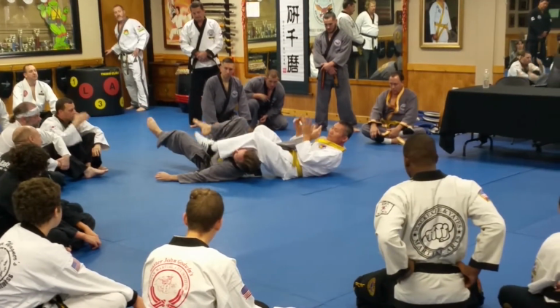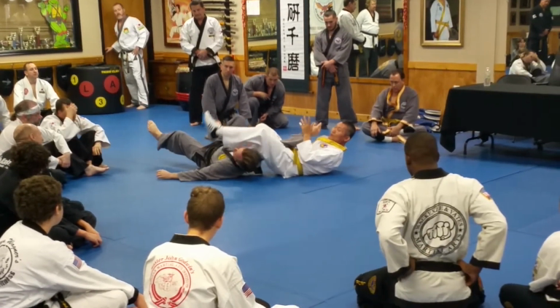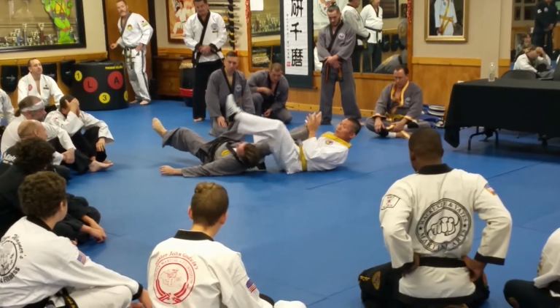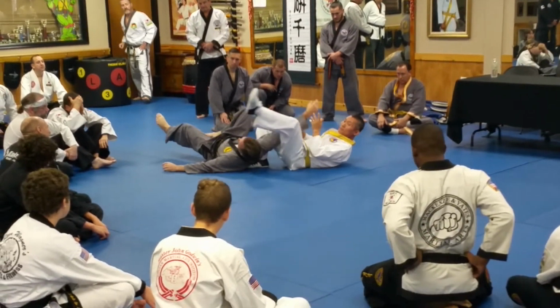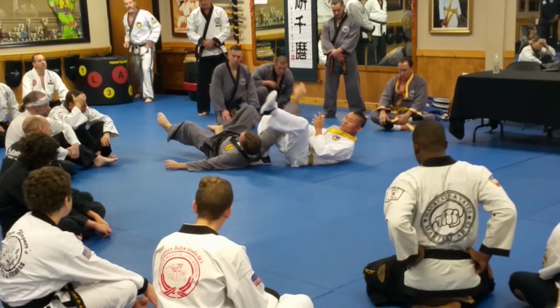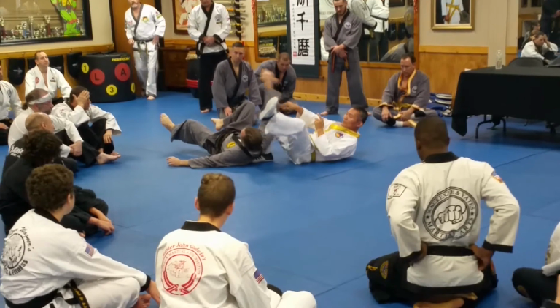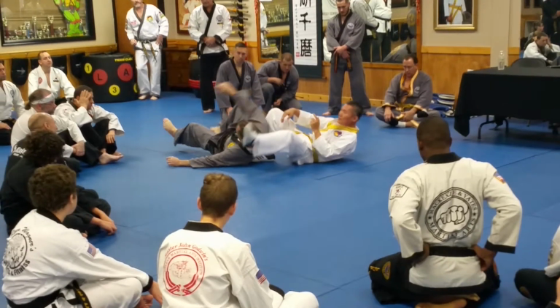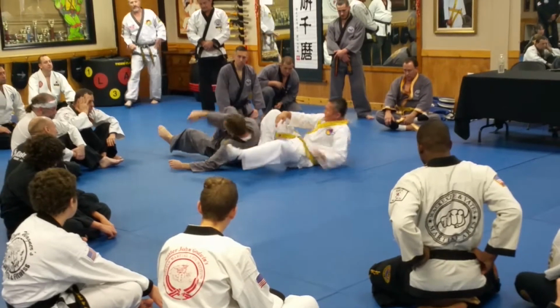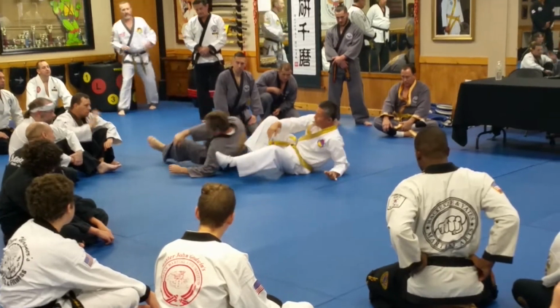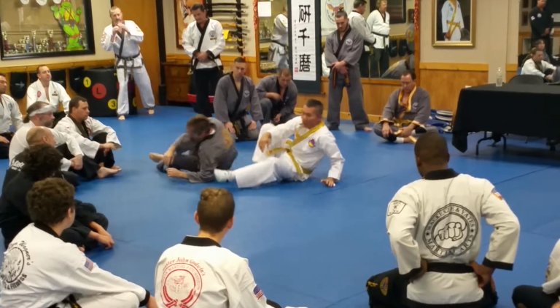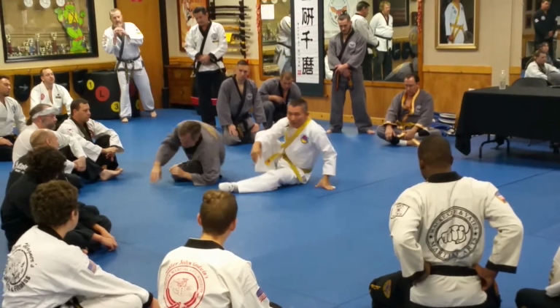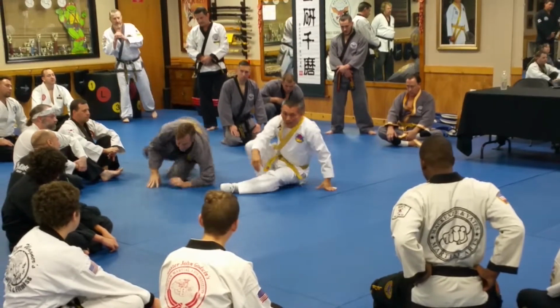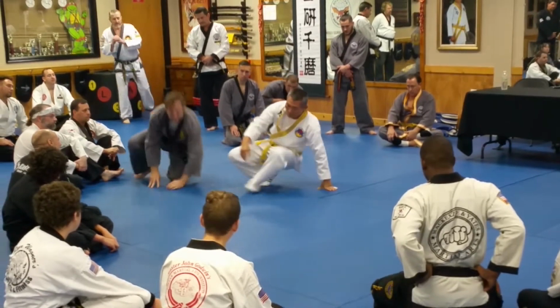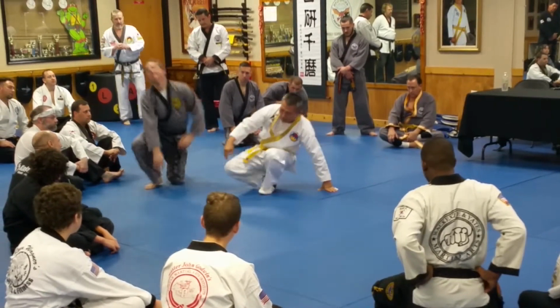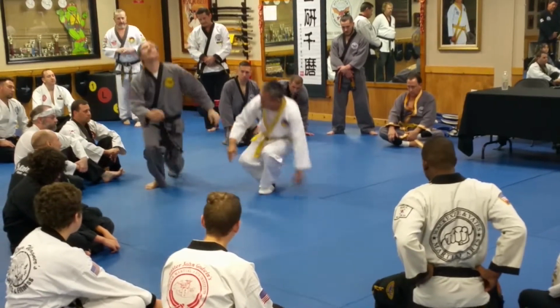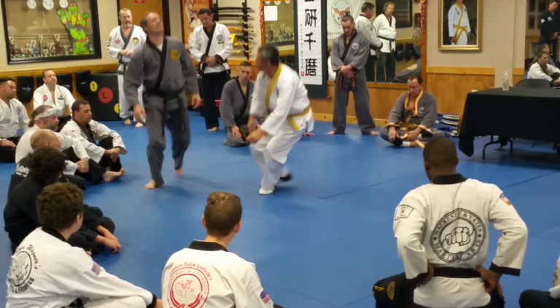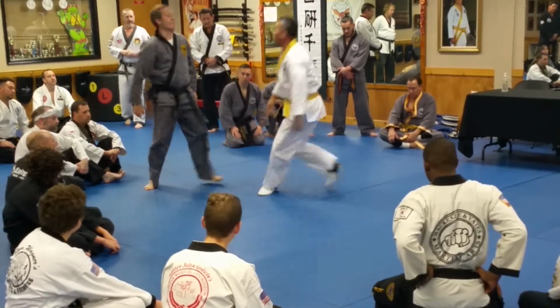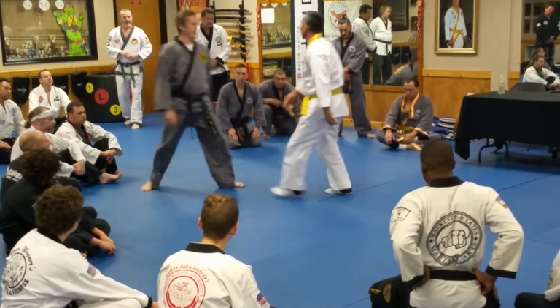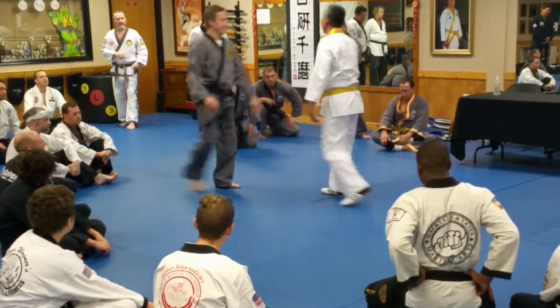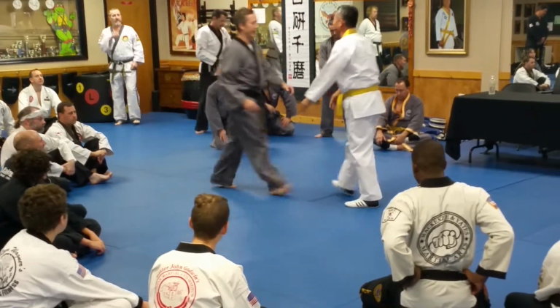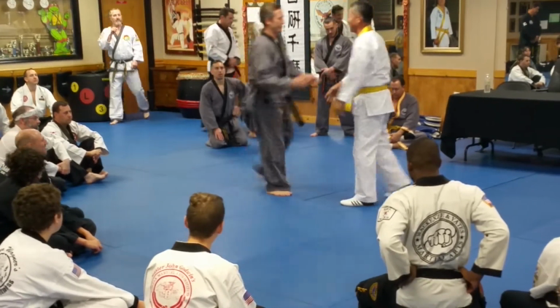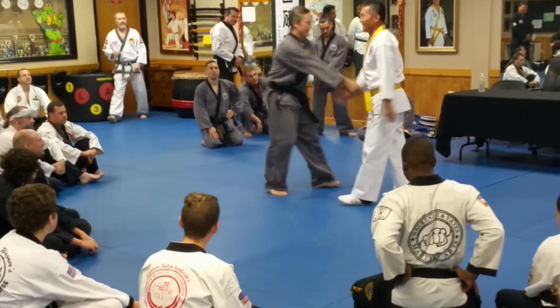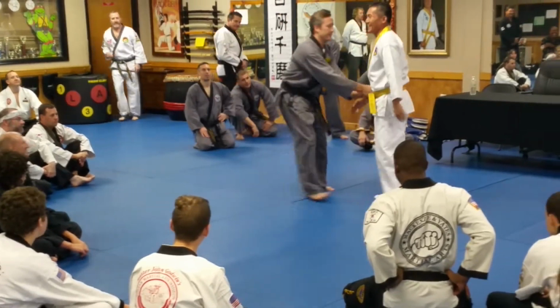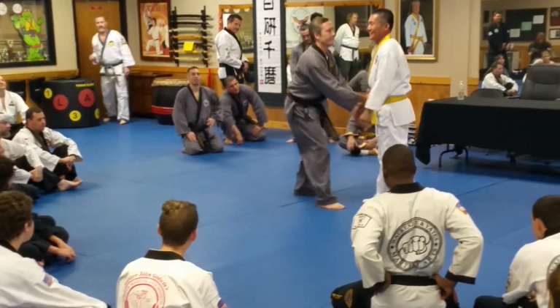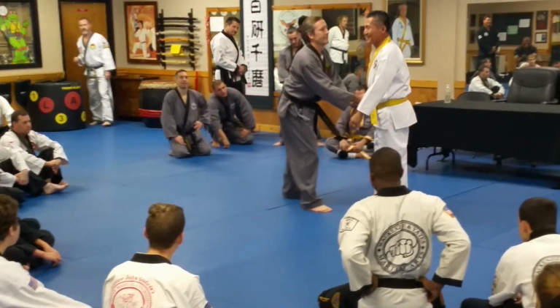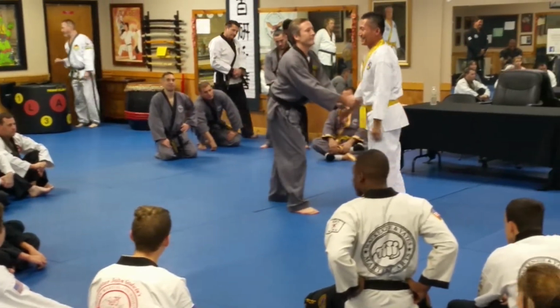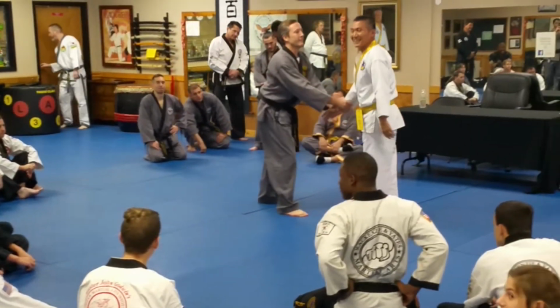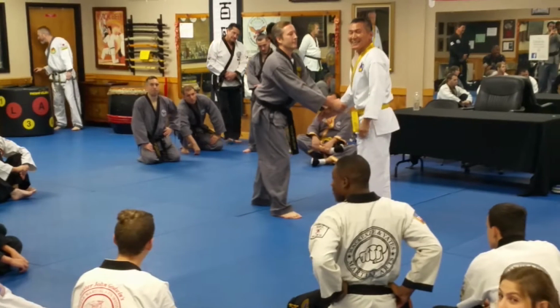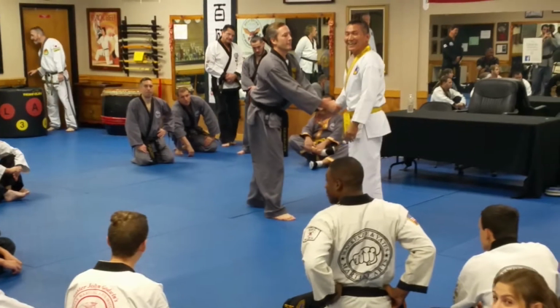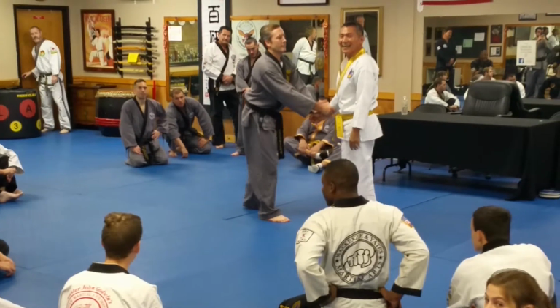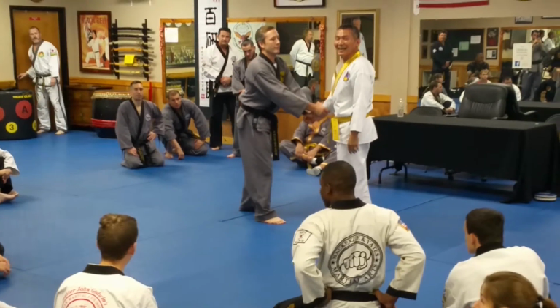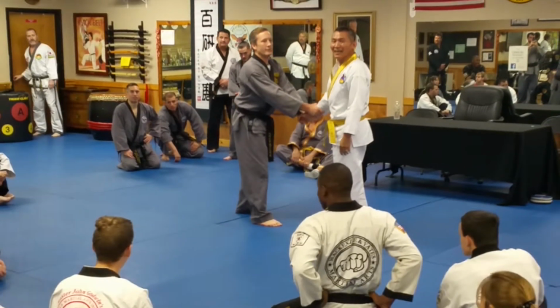All right. One more time. Grandmaster Kim, I think he's going to make an entrance.